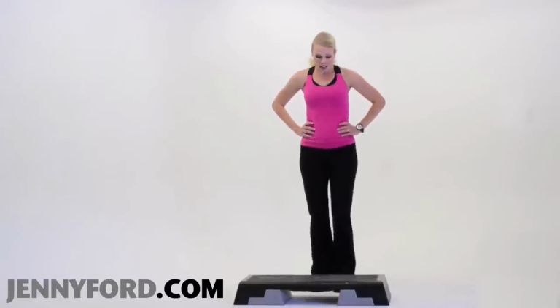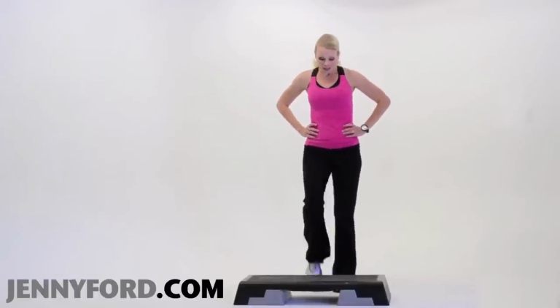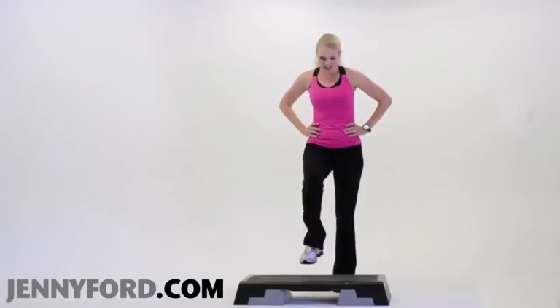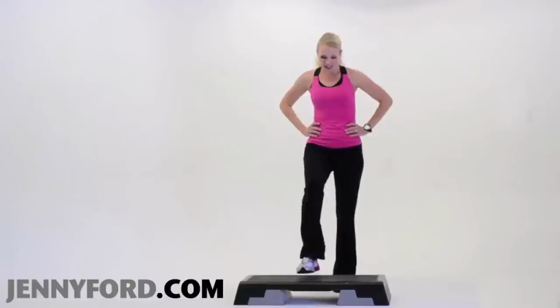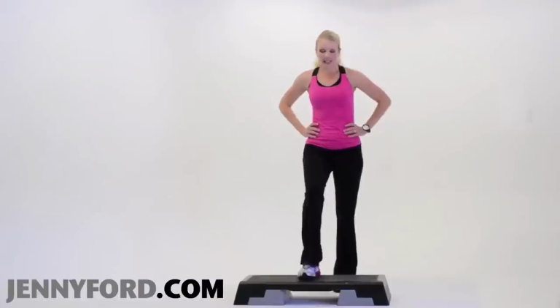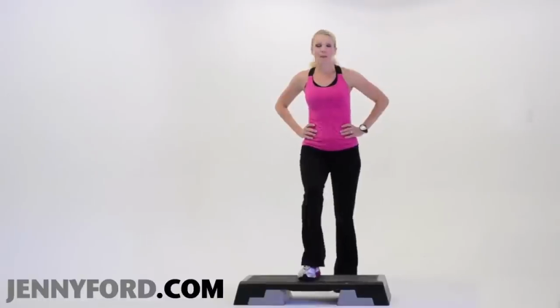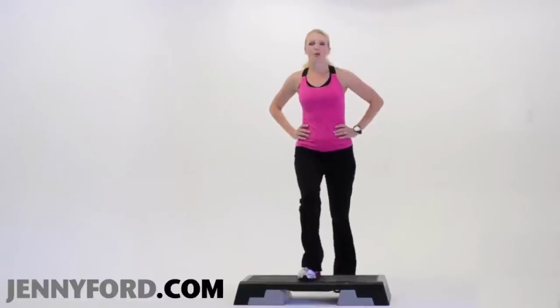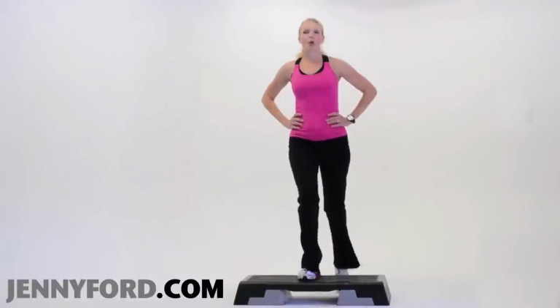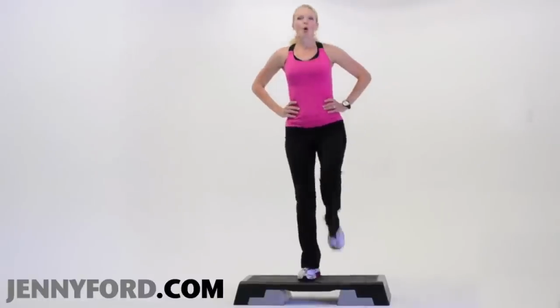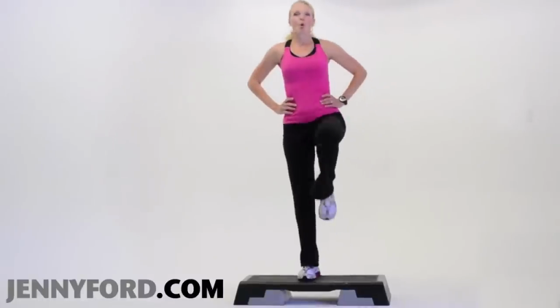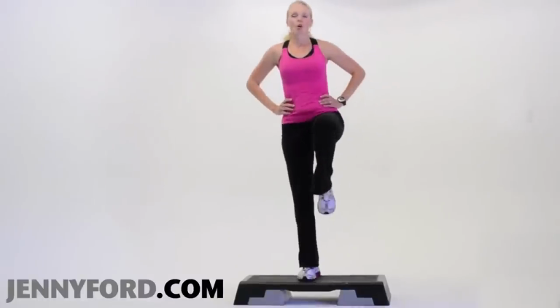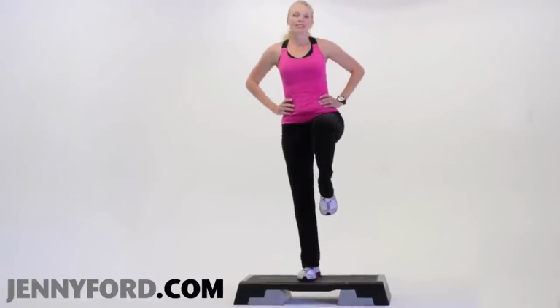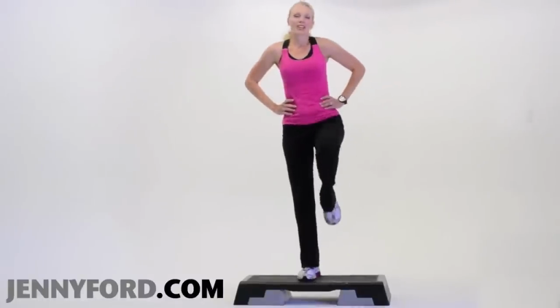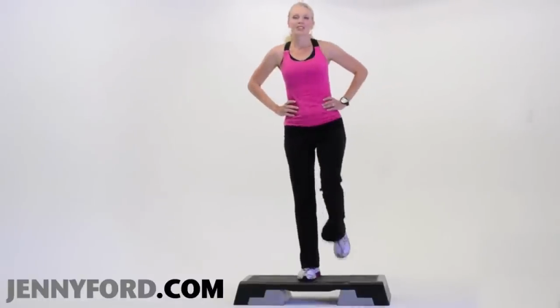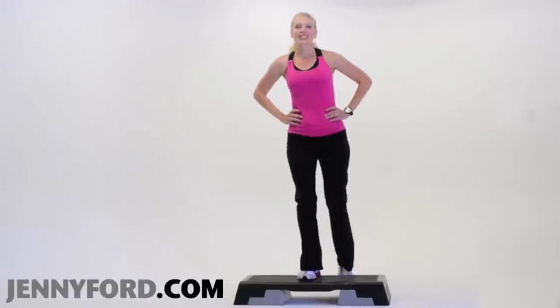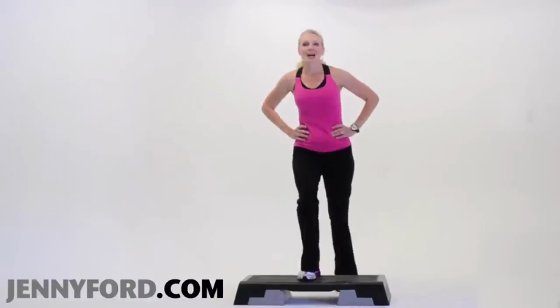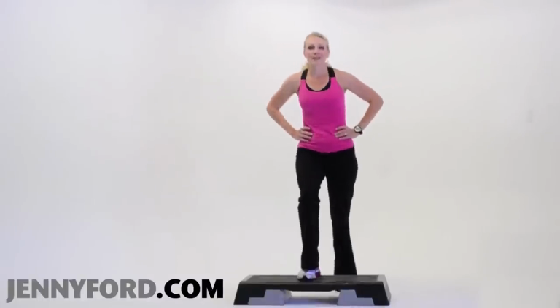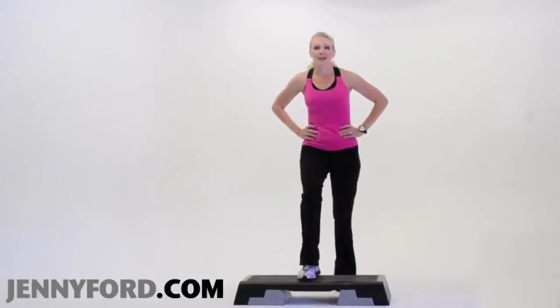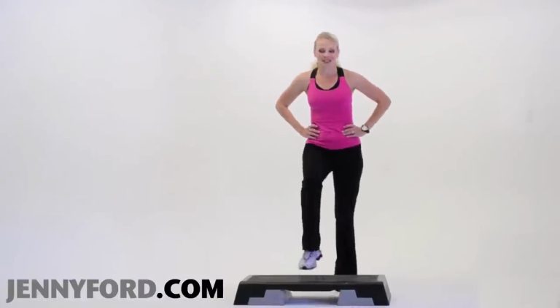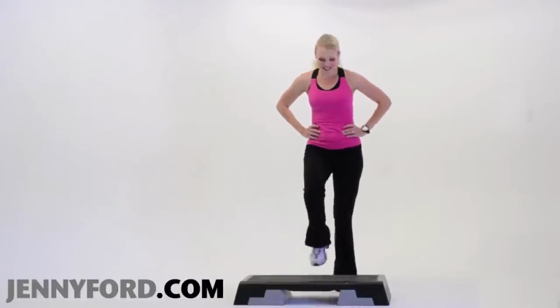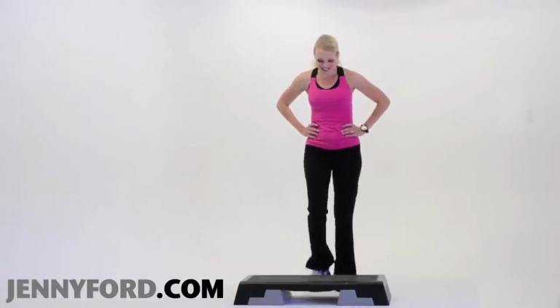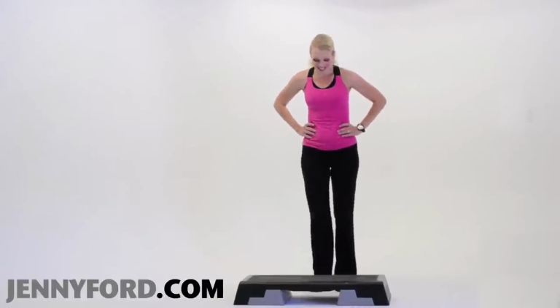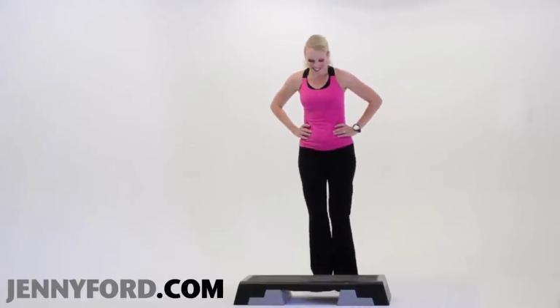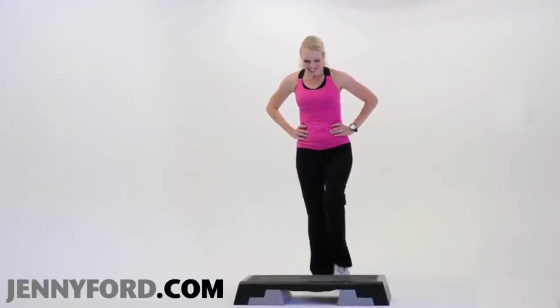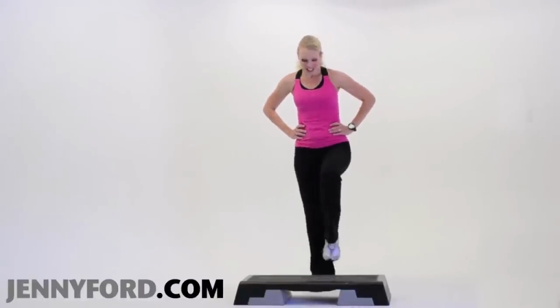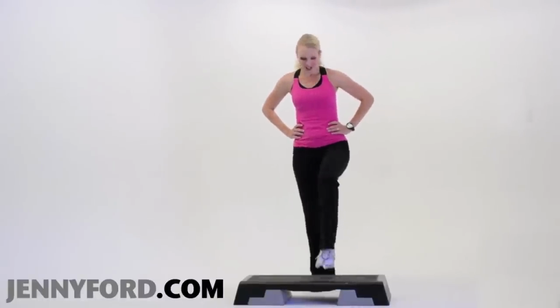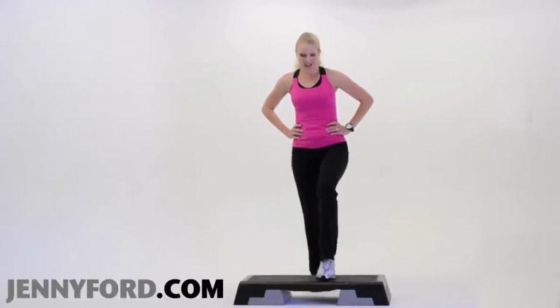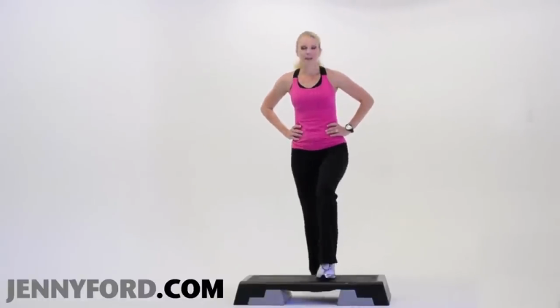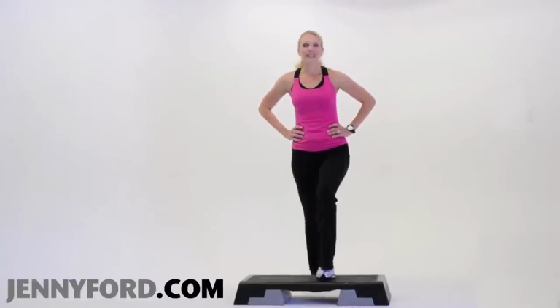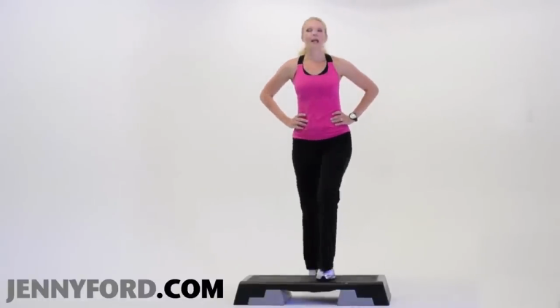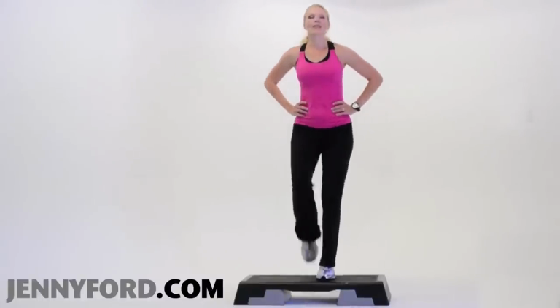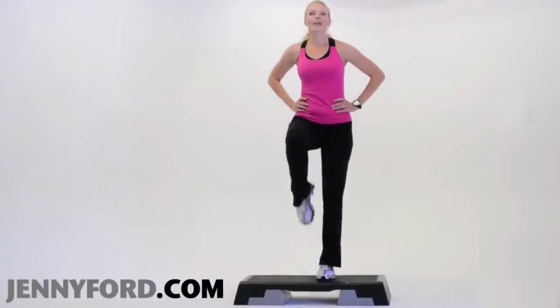Do you notice that you're alternating your legs? This is a step called an alternate step move. So you go step, knee, down, down.